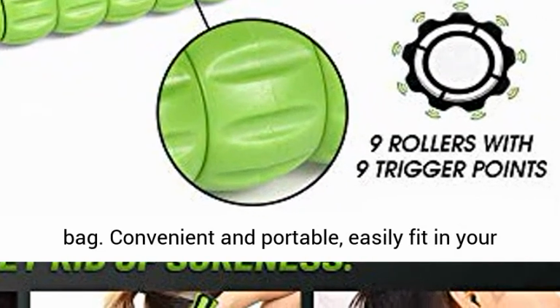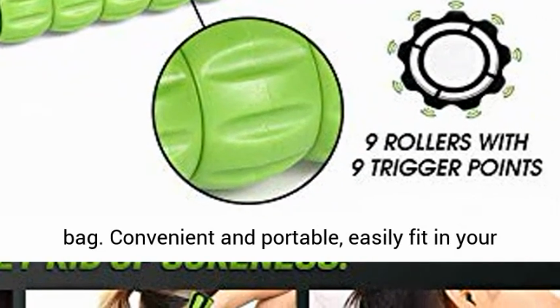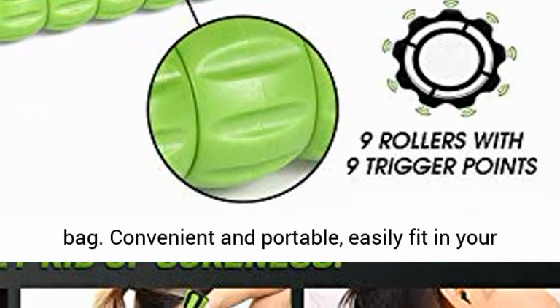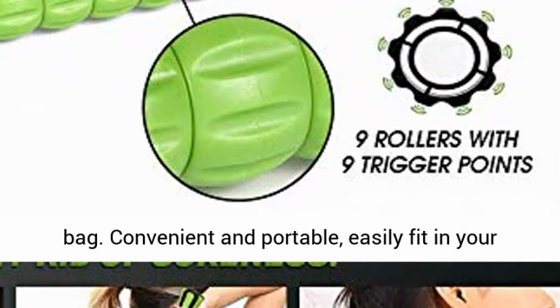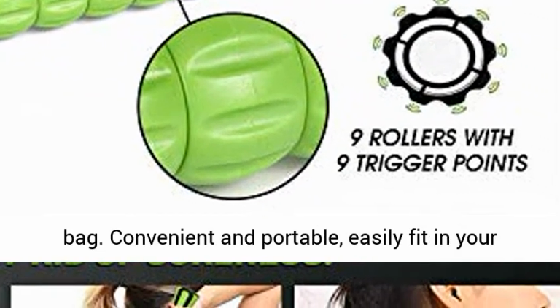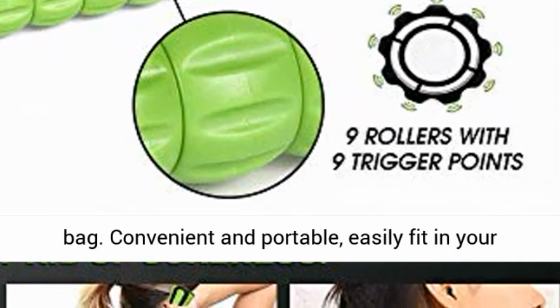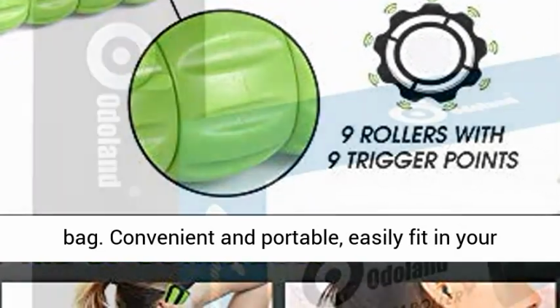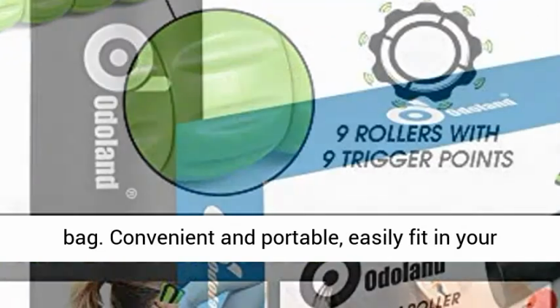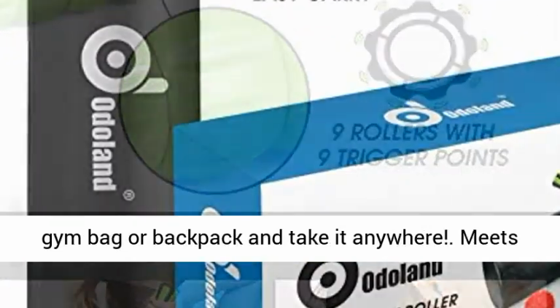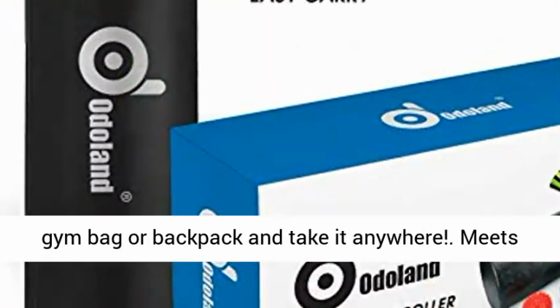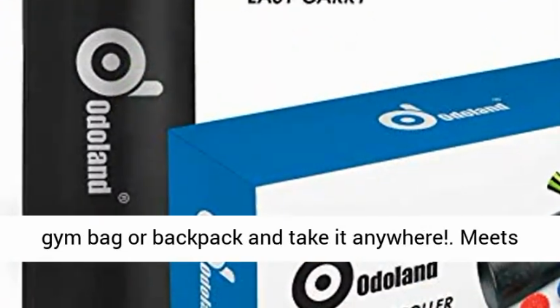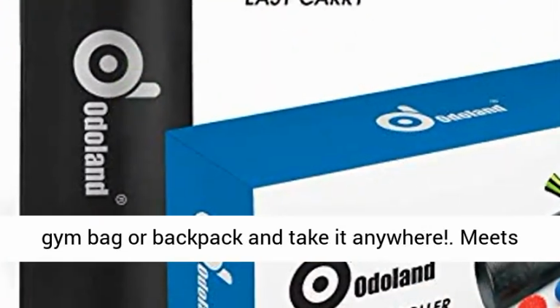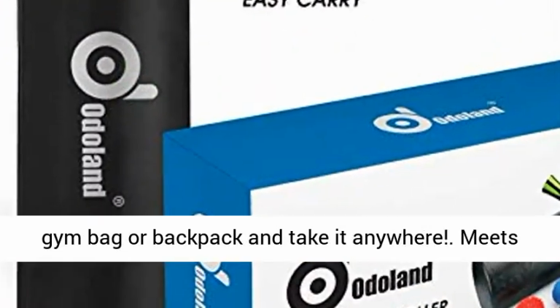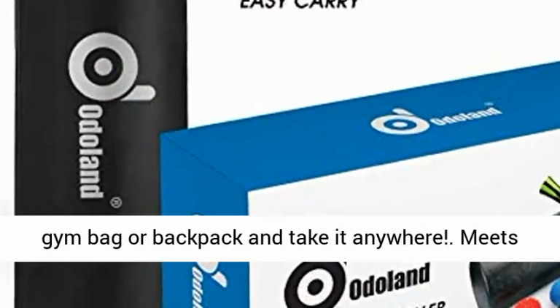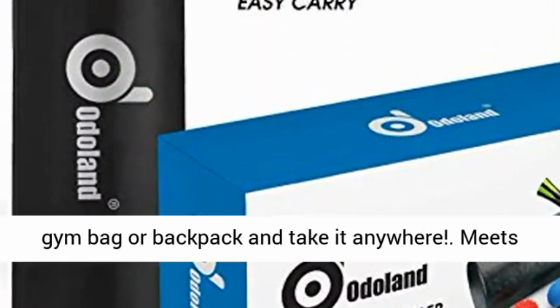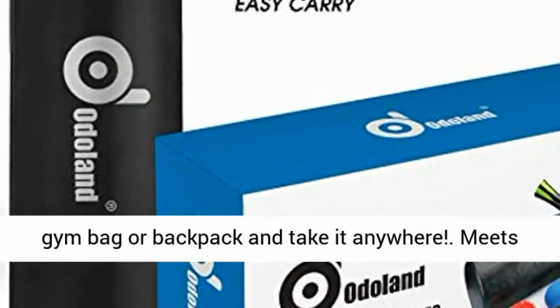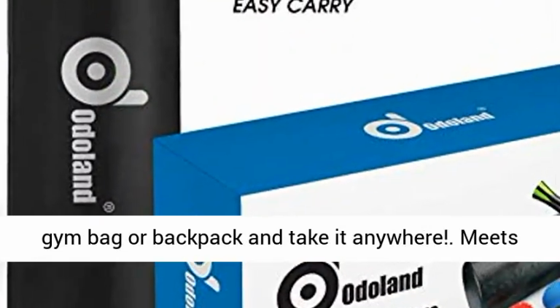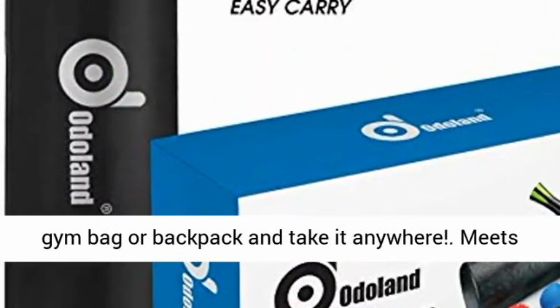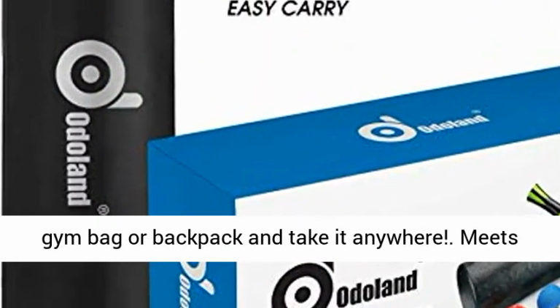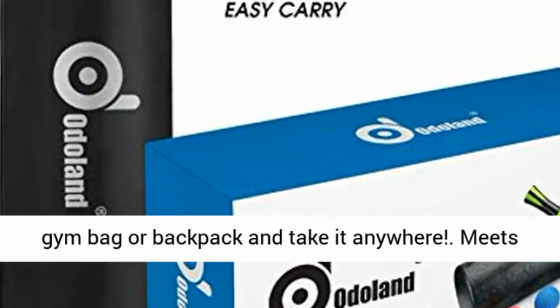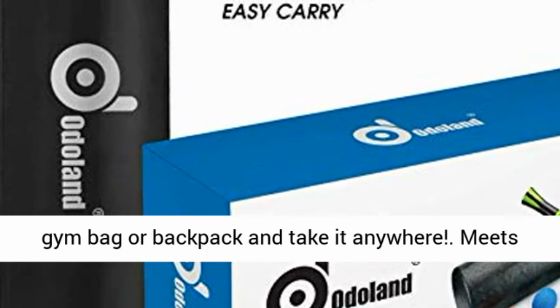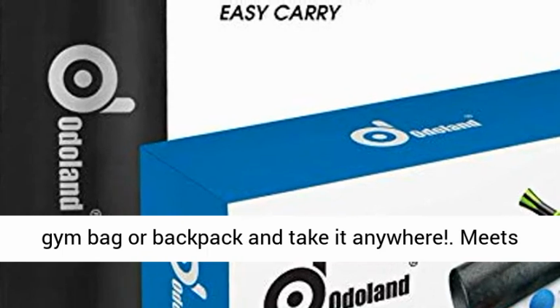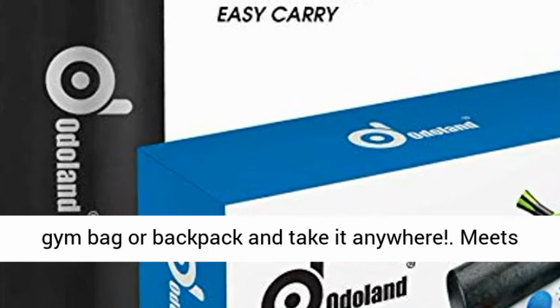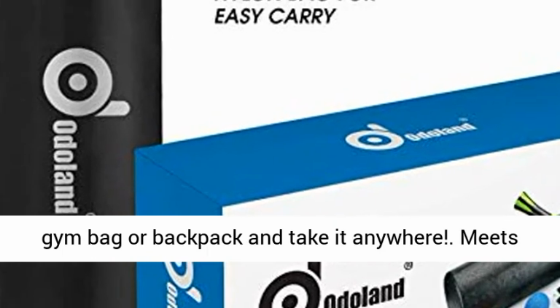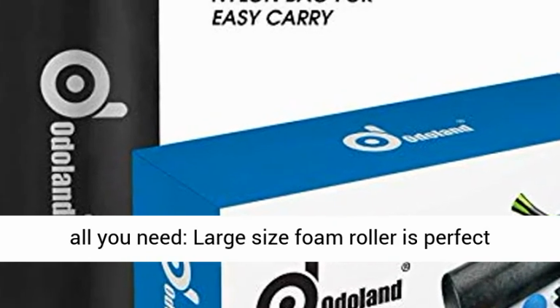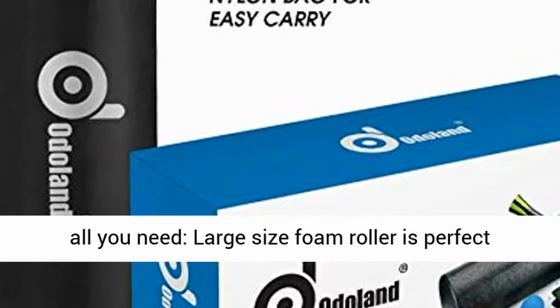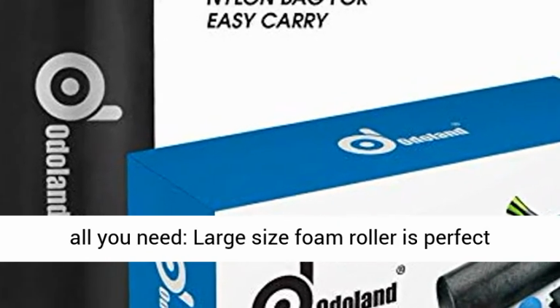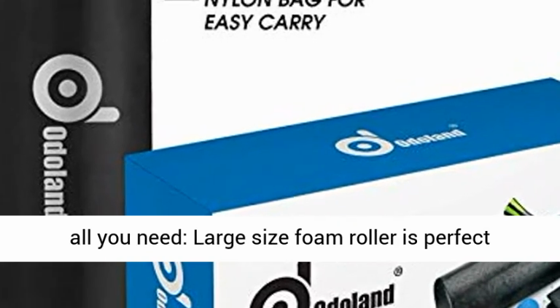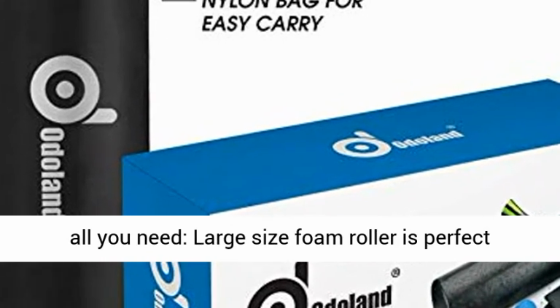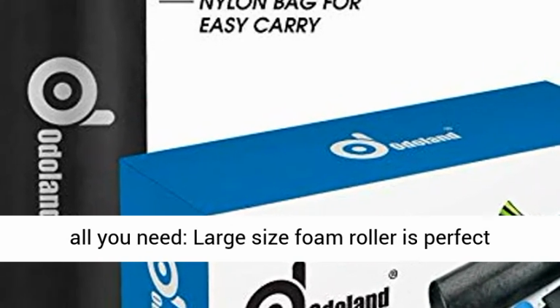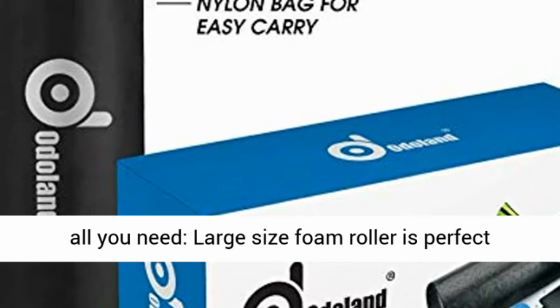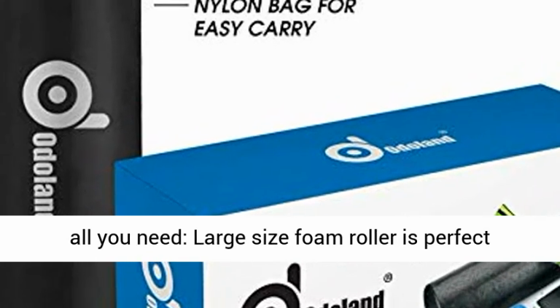Convenient and portable, easily fit in your gym bag or backpack and take it anywhere — meets all you need.